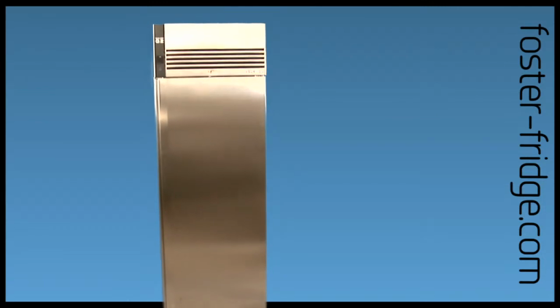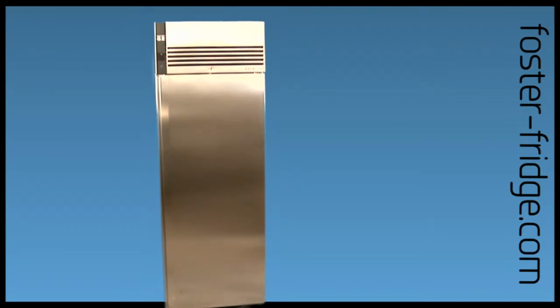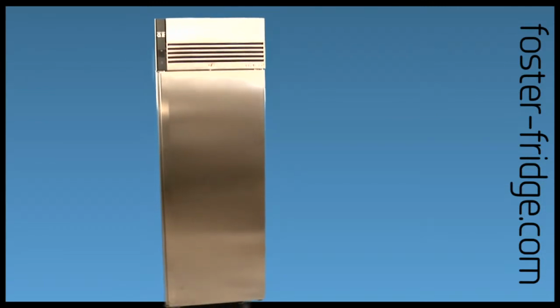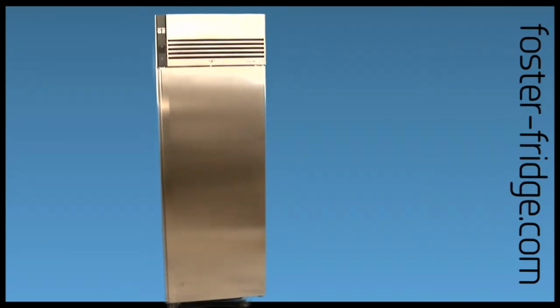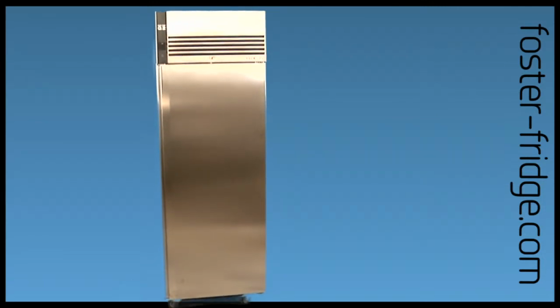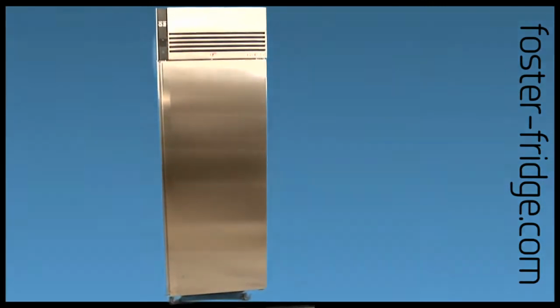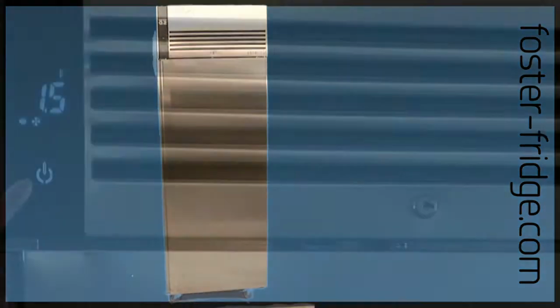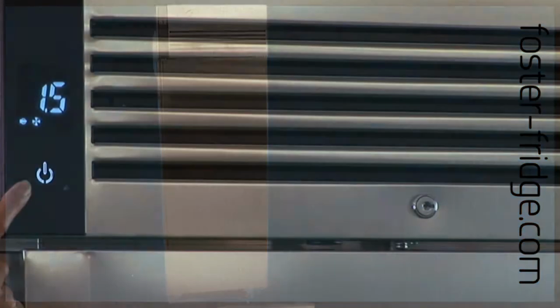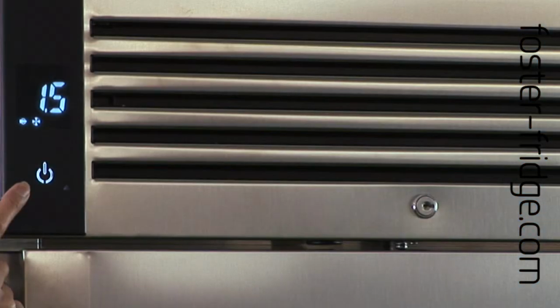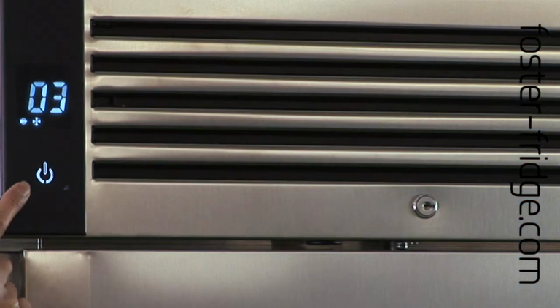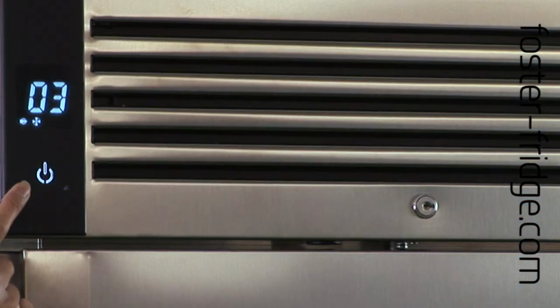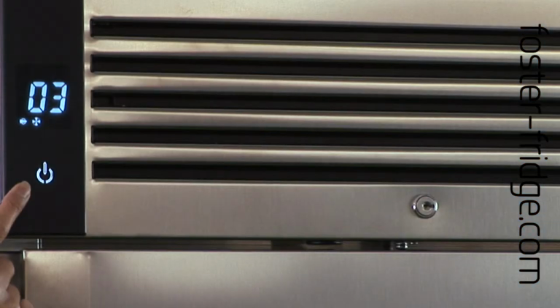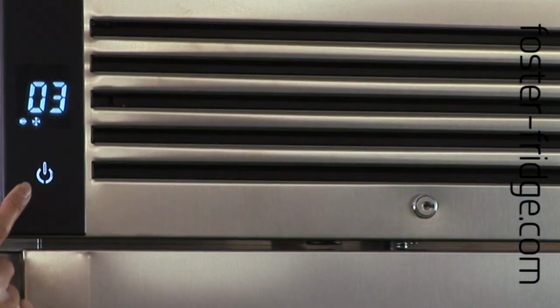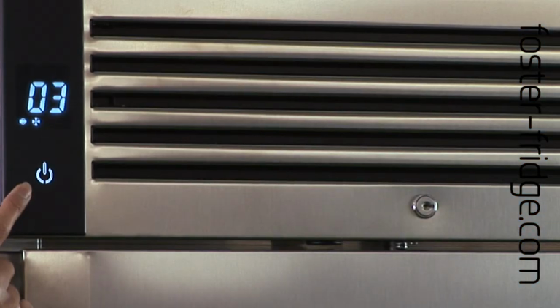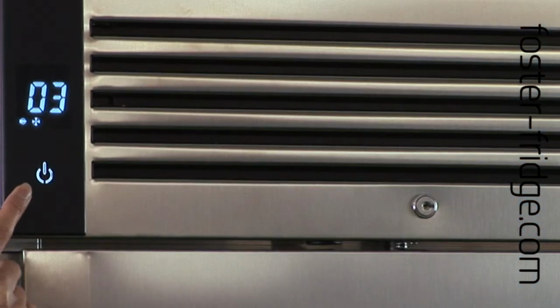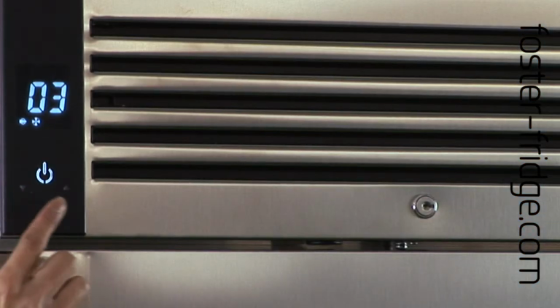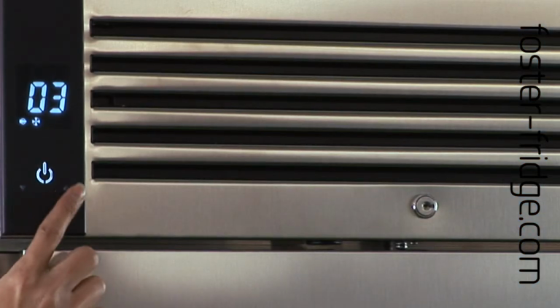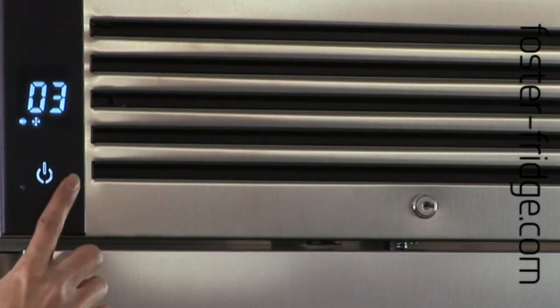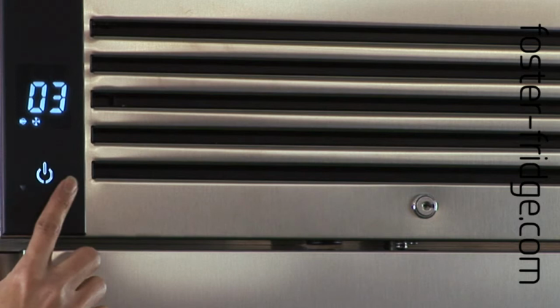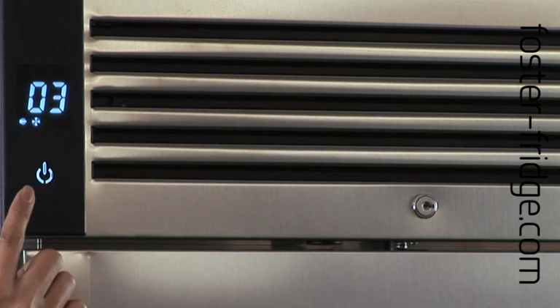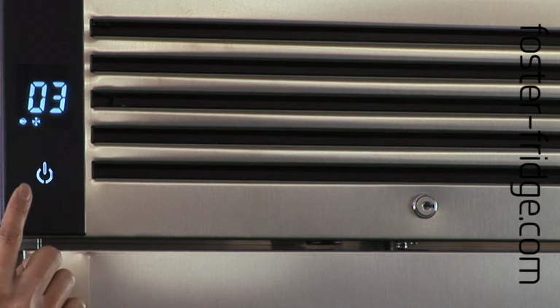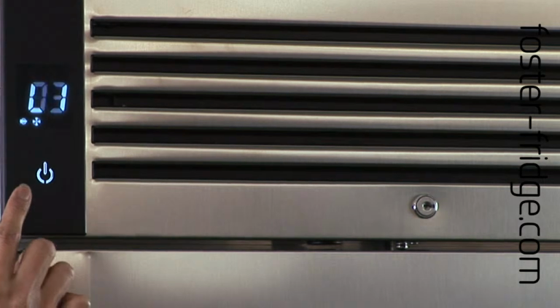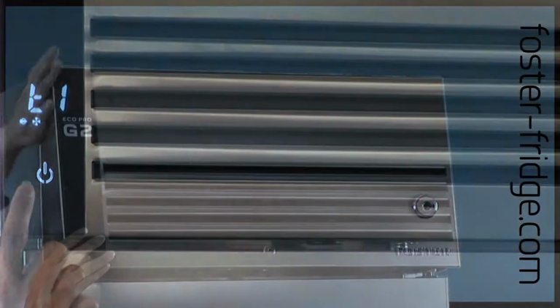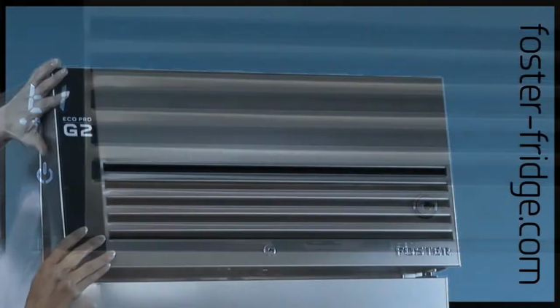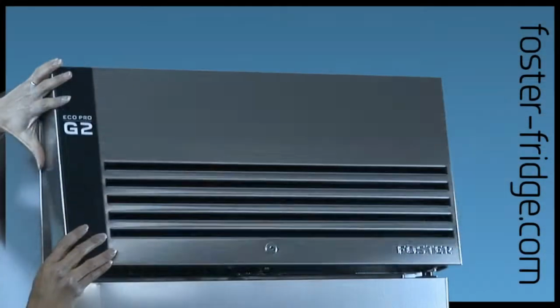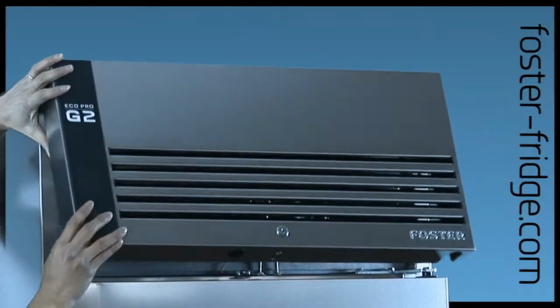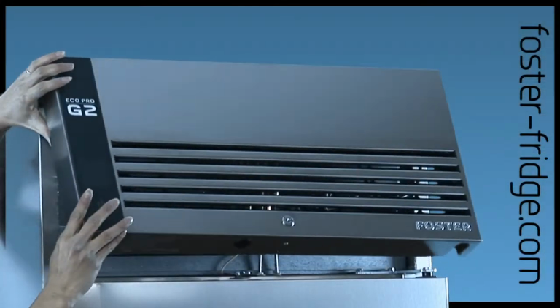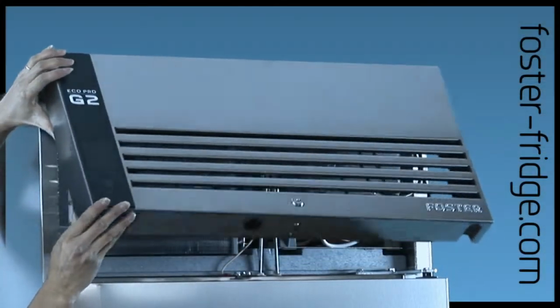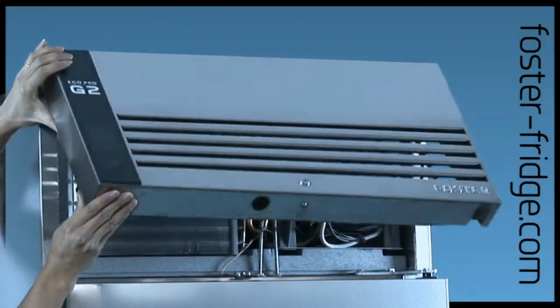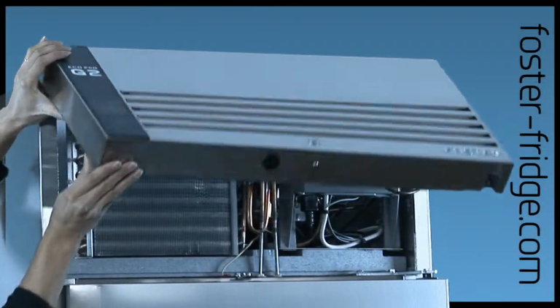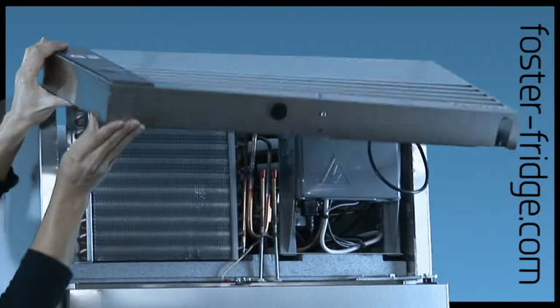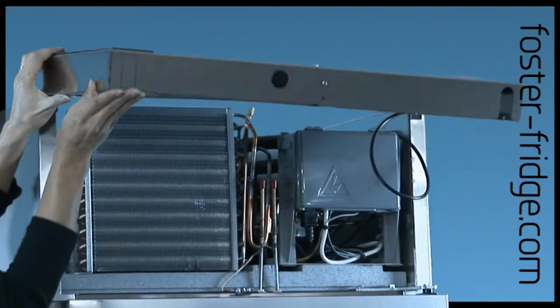Smartphone style touch sensitive controls, combined with a new controller and advanced refrigeration system, means less energy consumption.